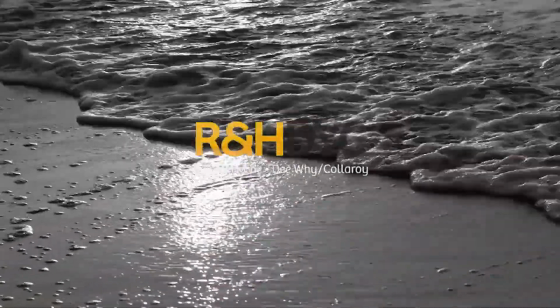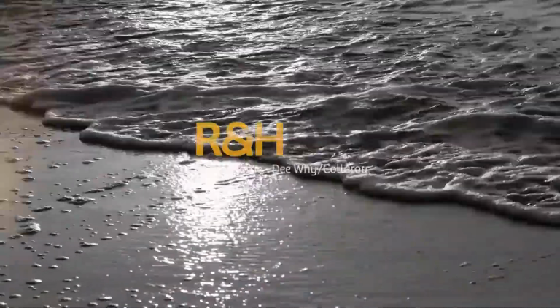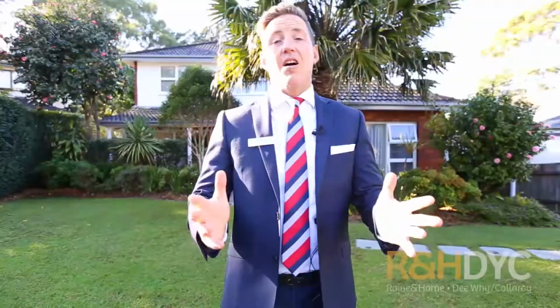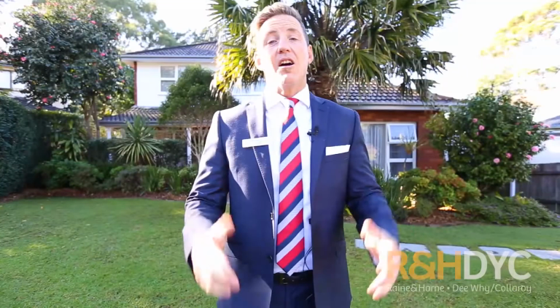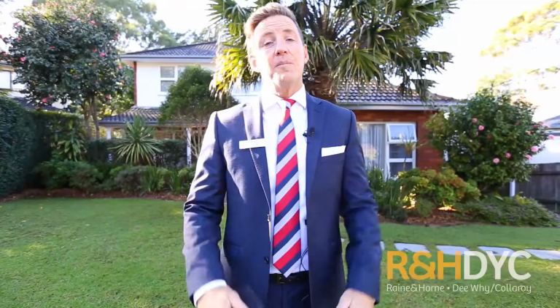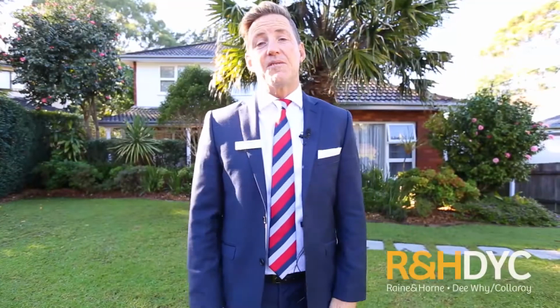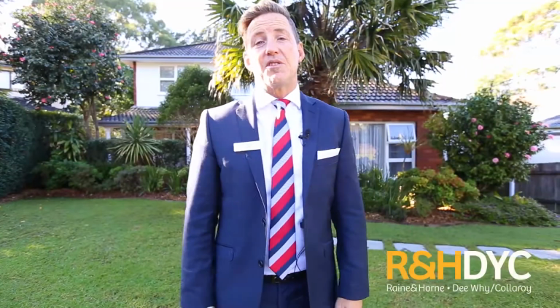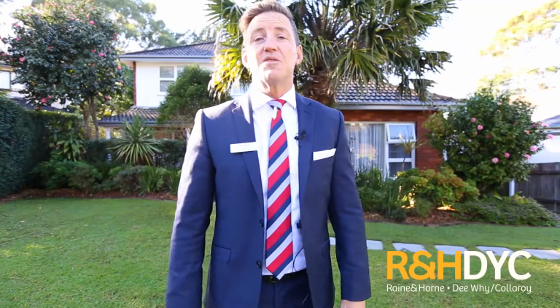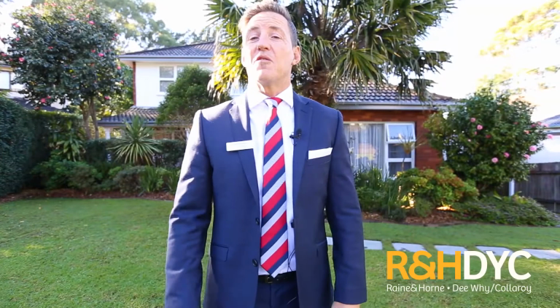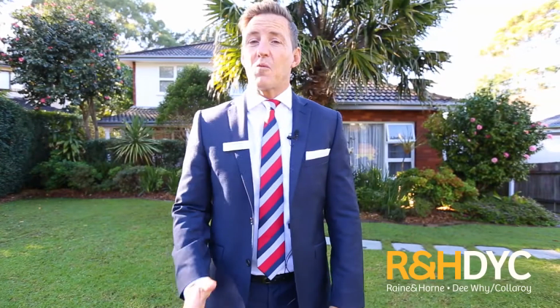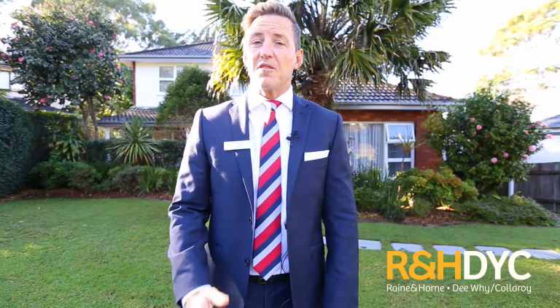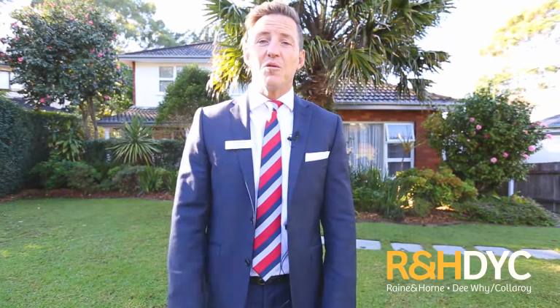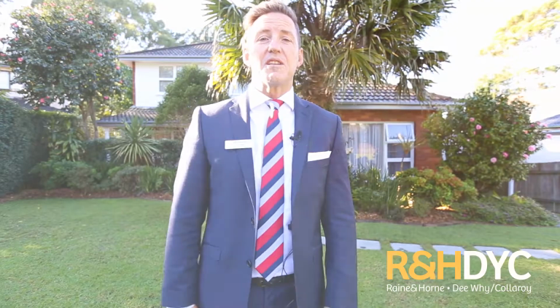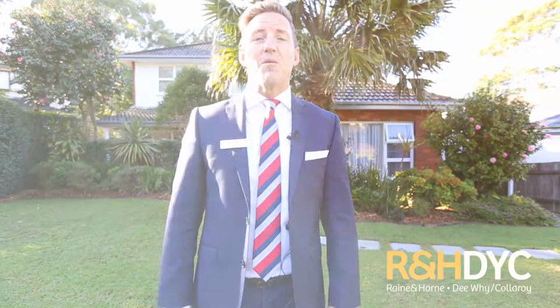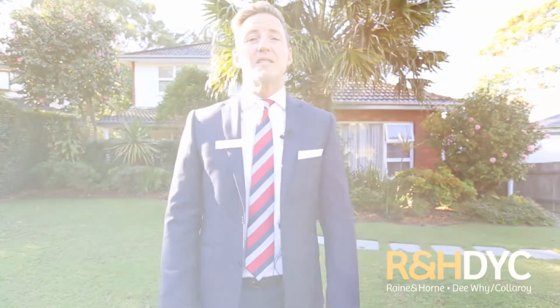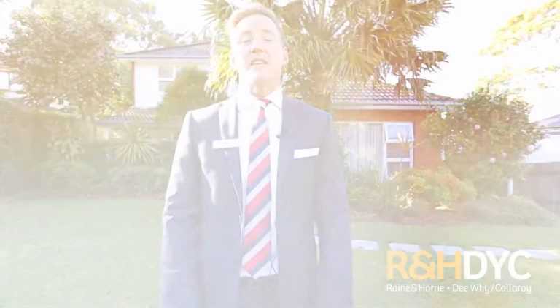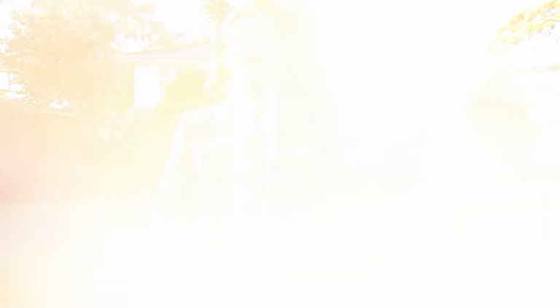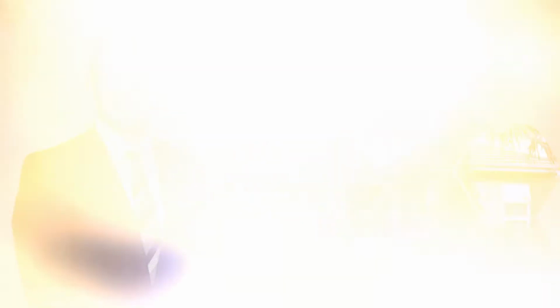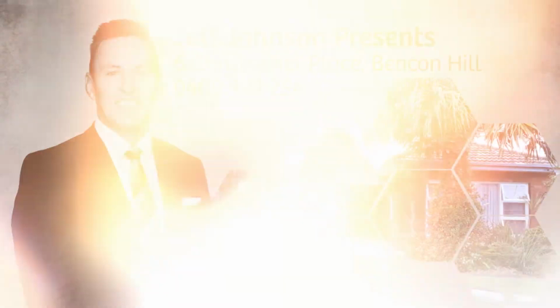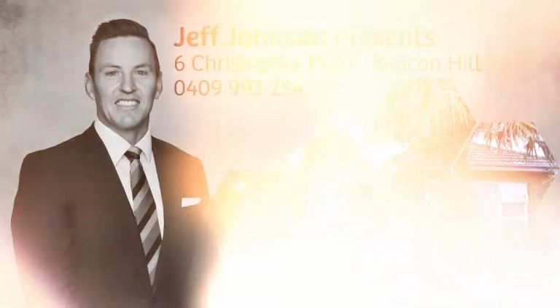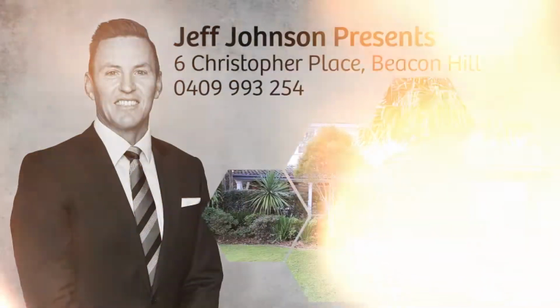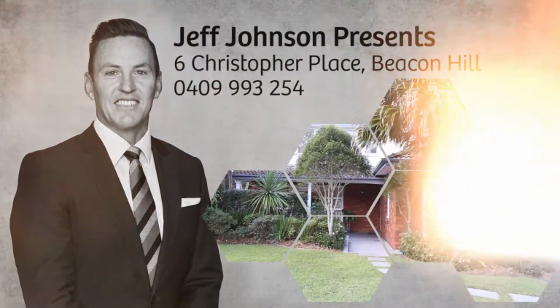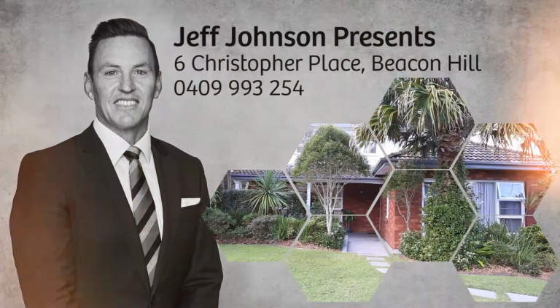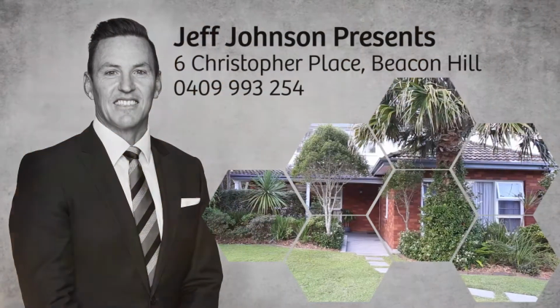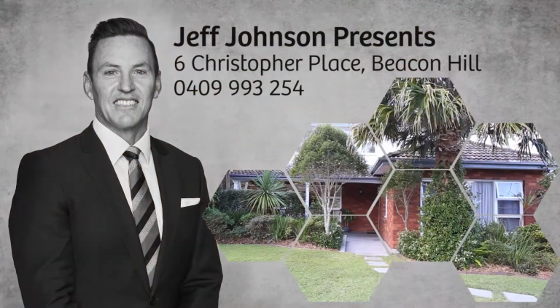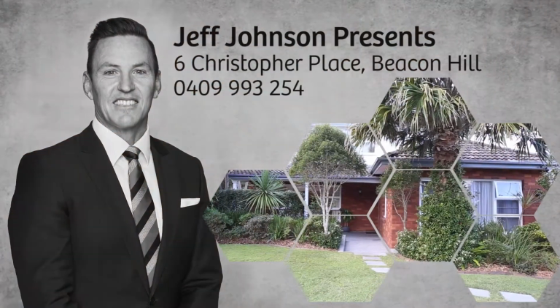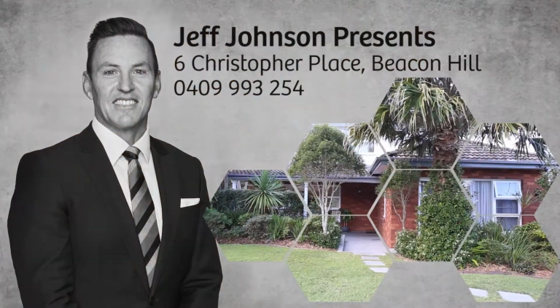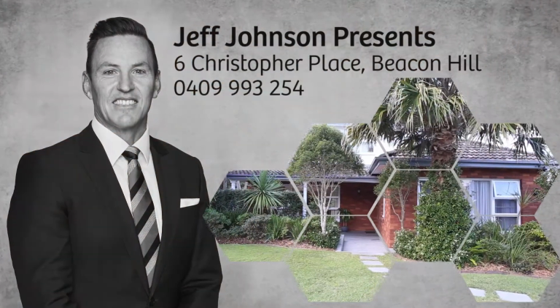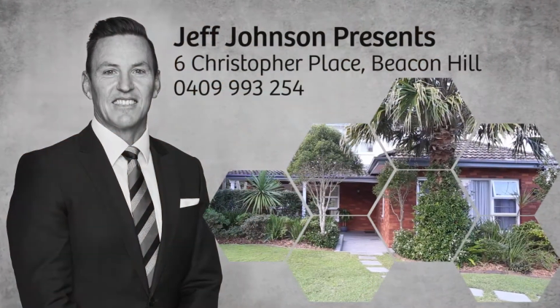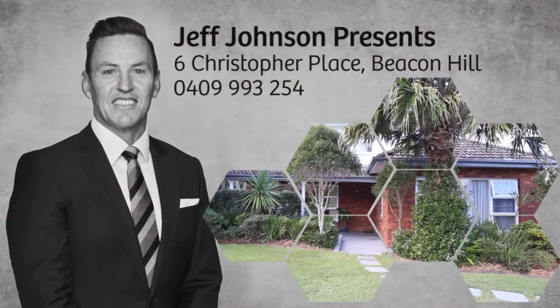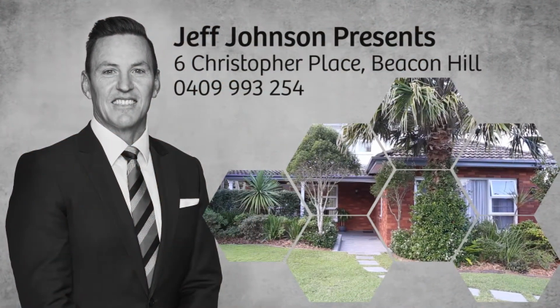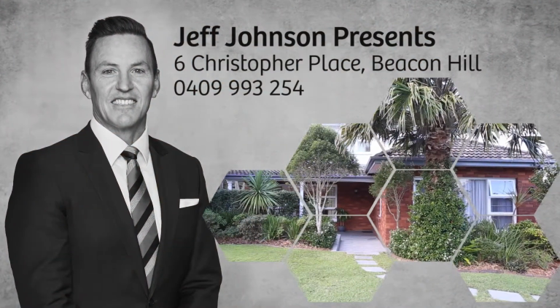Hi, I'm Geoff Johnson from Rain and Horn DYC. Welcome to 6 Christopher Place, Beacon Hill.